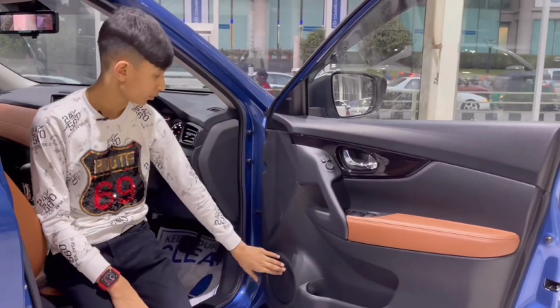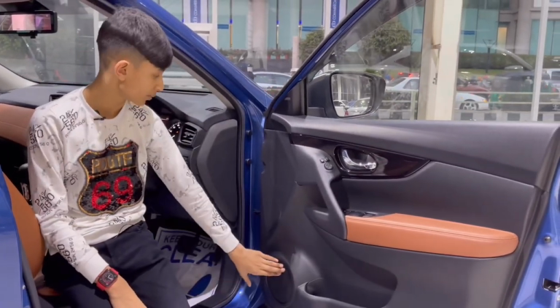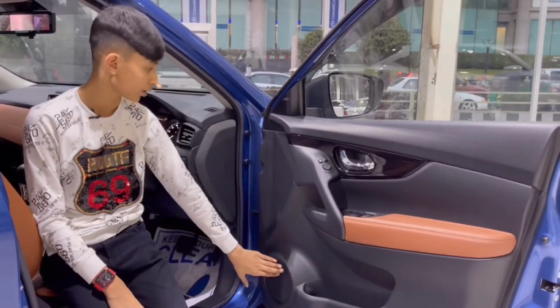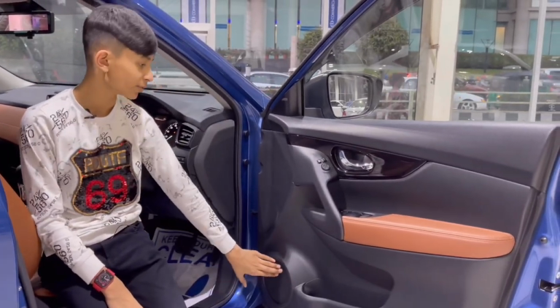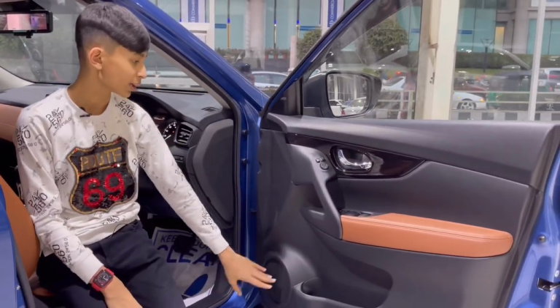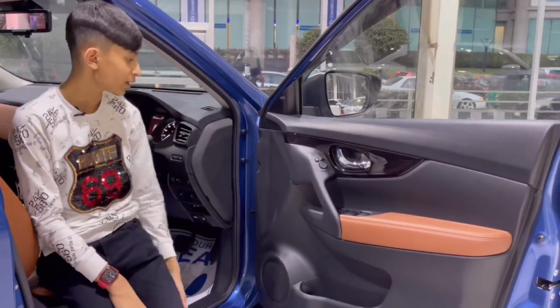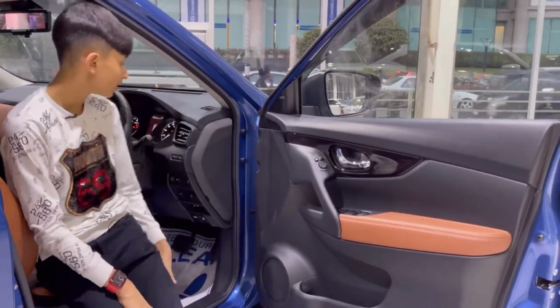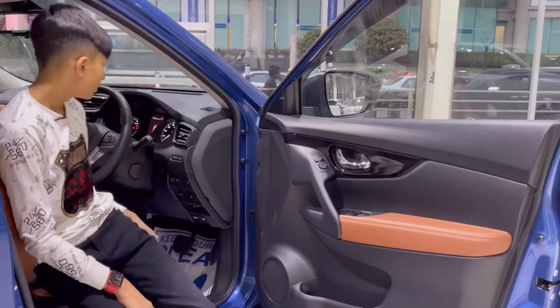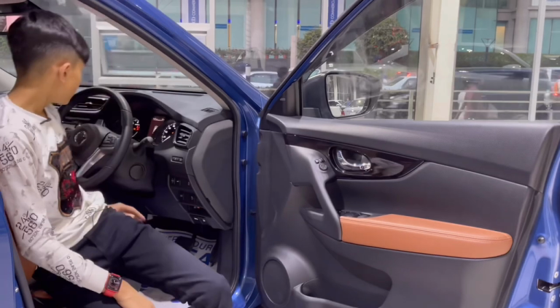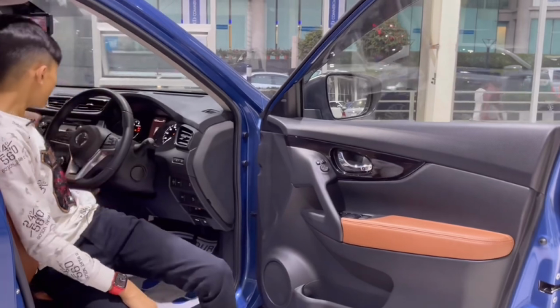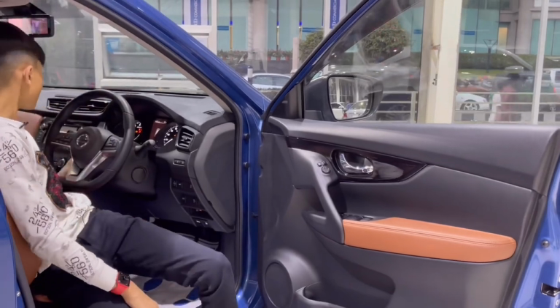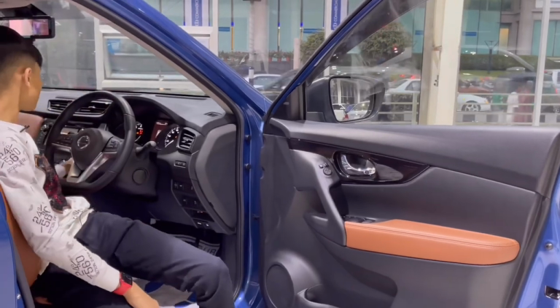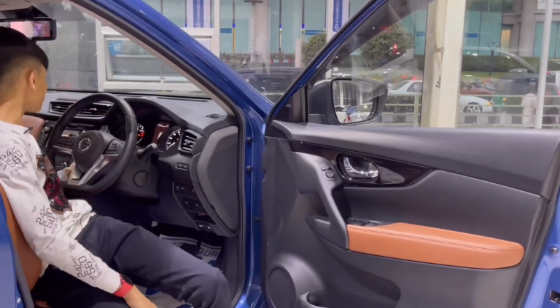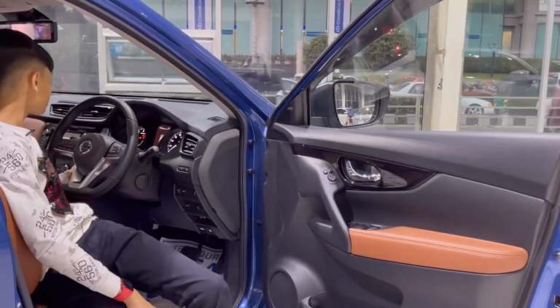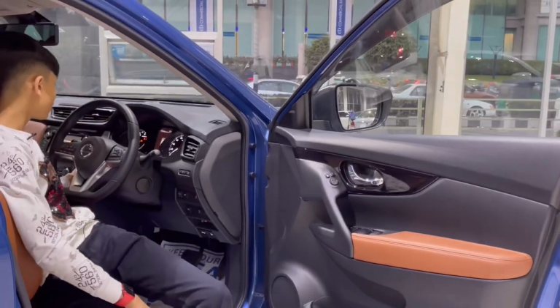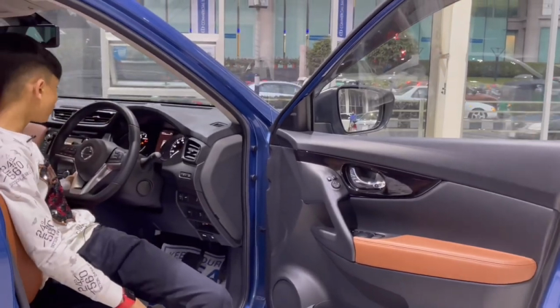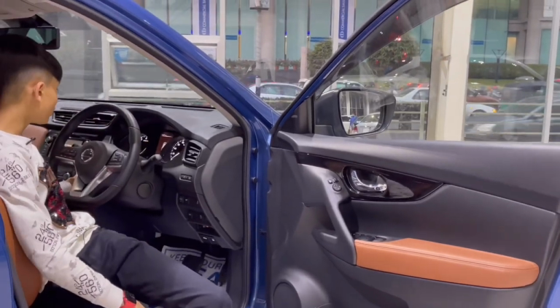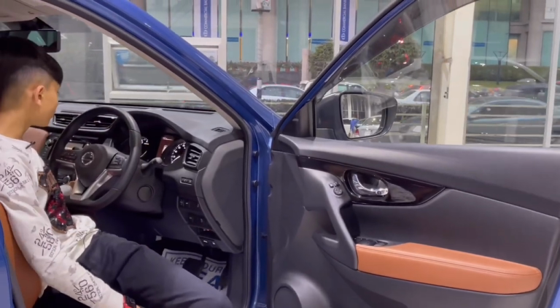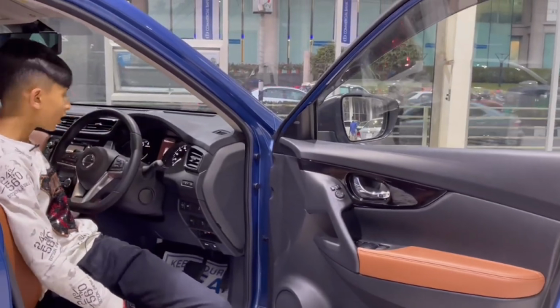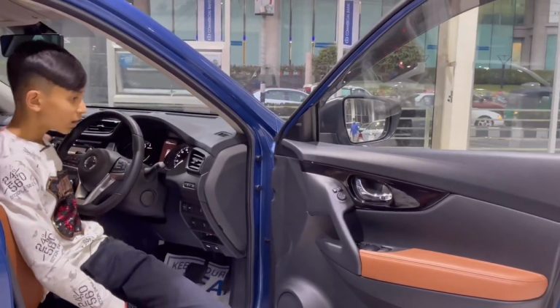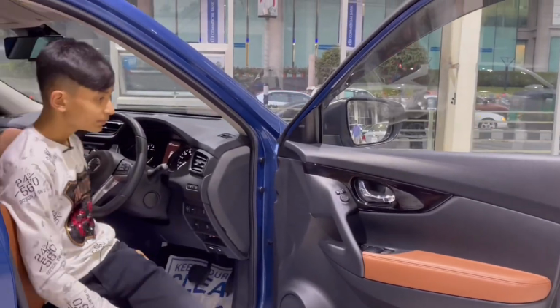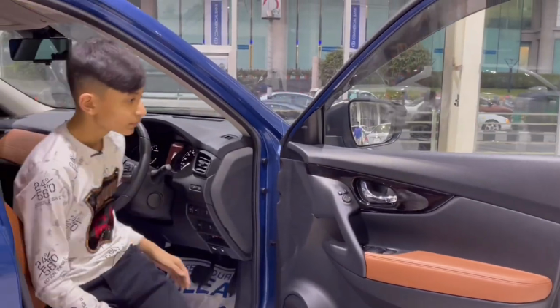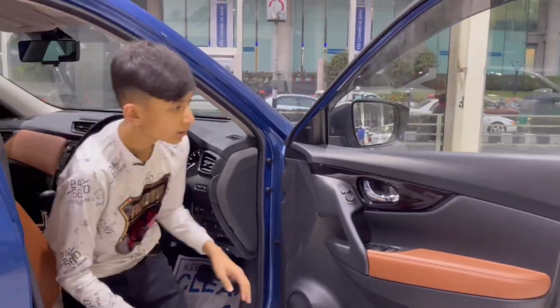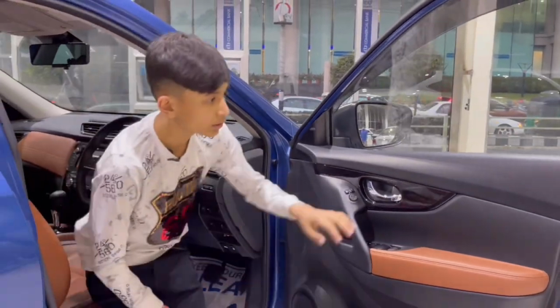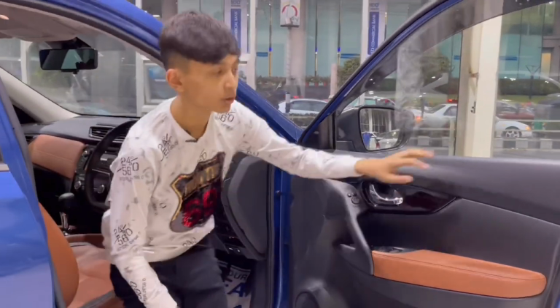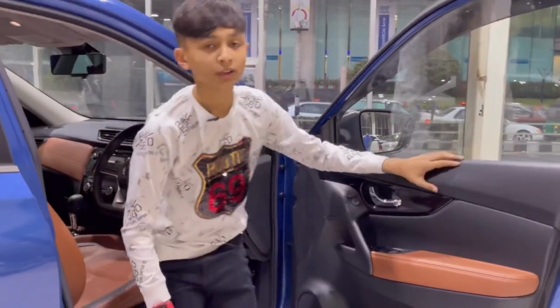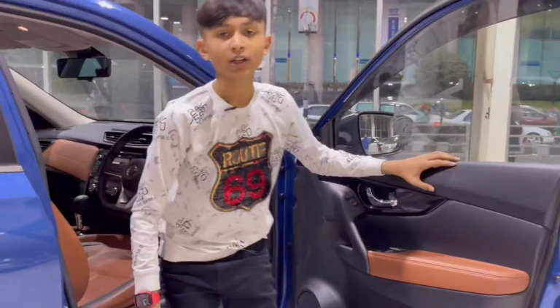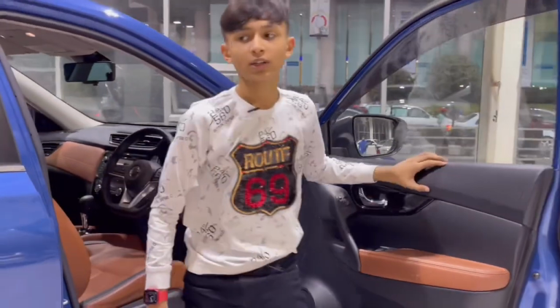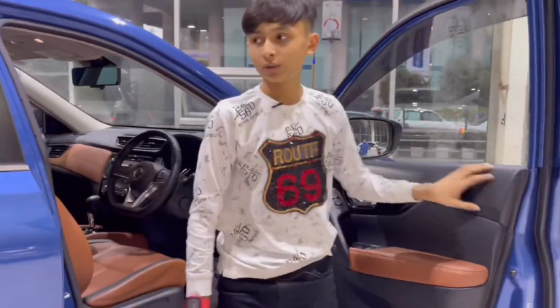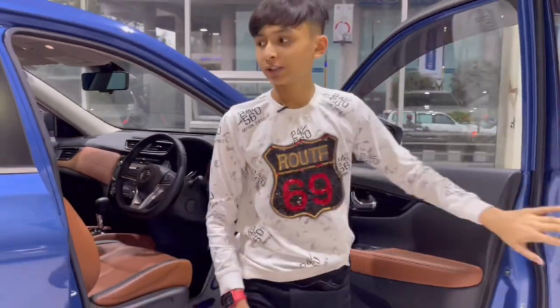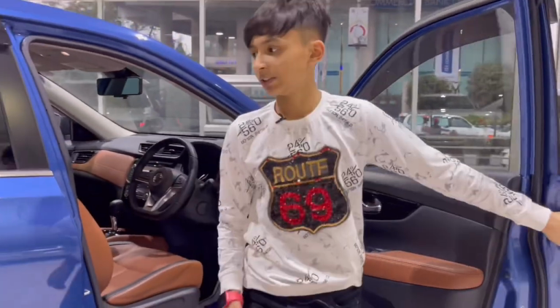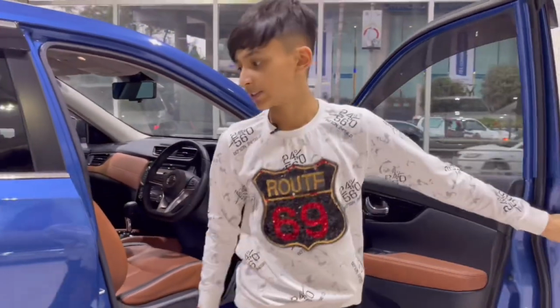Coming out to the driver's door — you have the same gloss black treatment with chrome door openers. Window controls: only the driver's side is auto. You also have lock and unlock buttons, door pockets that can fit a water bottle and small items, and a speaker.